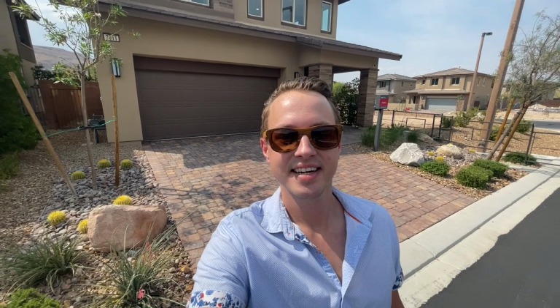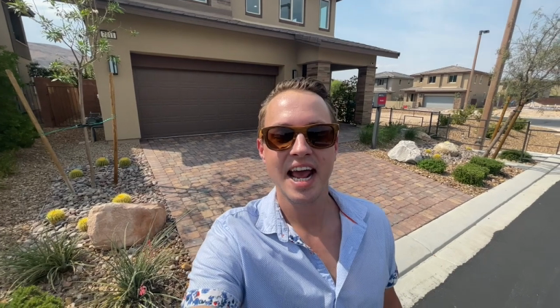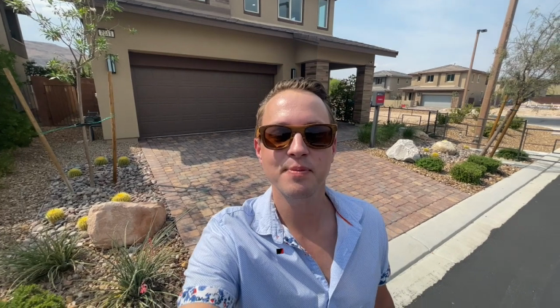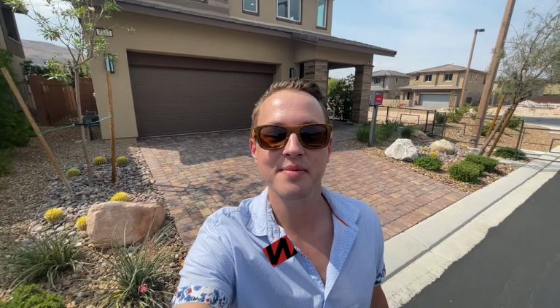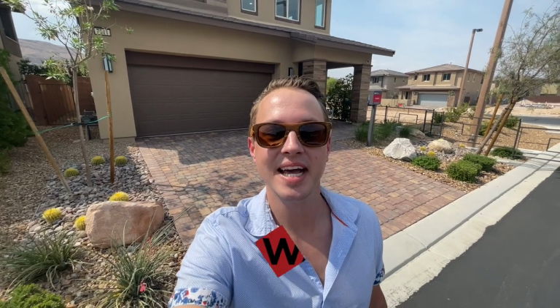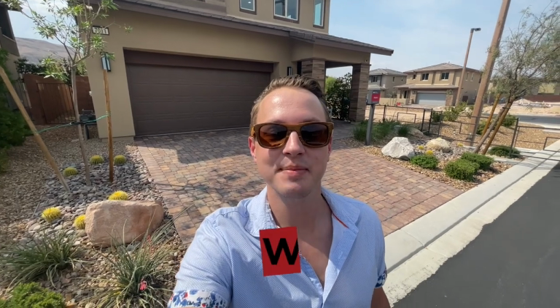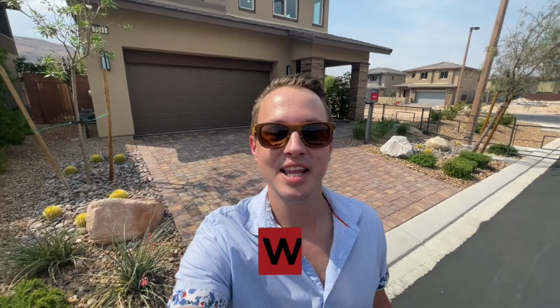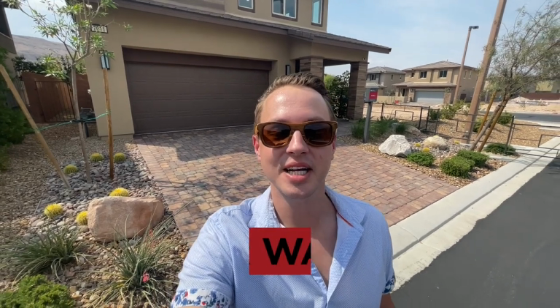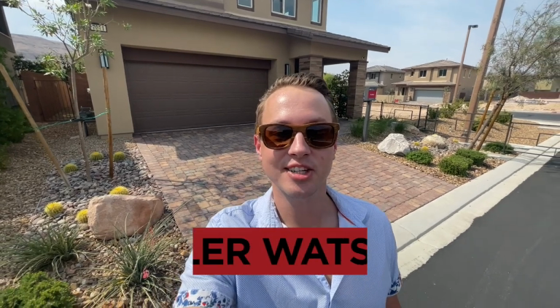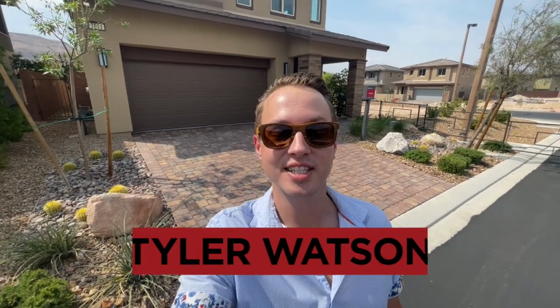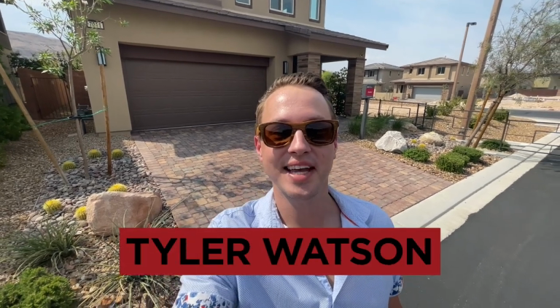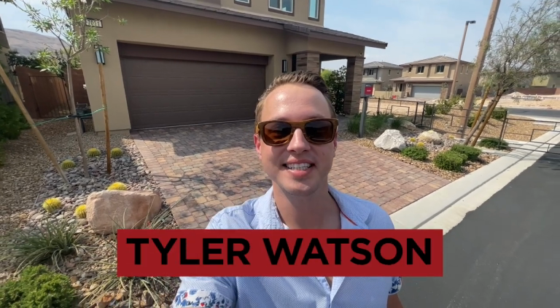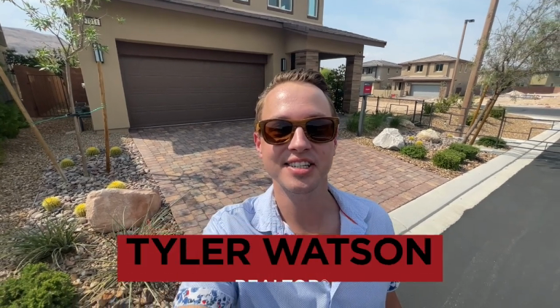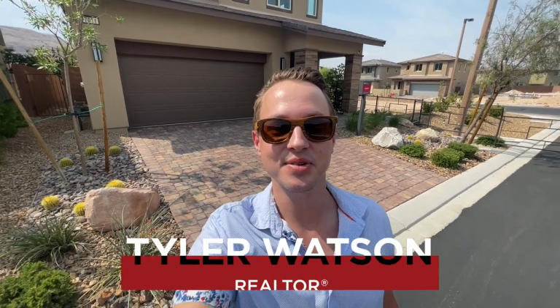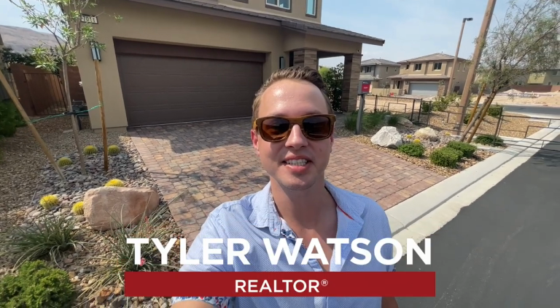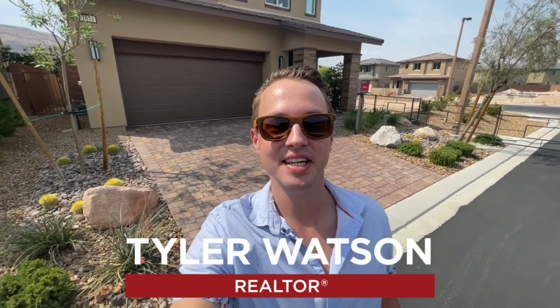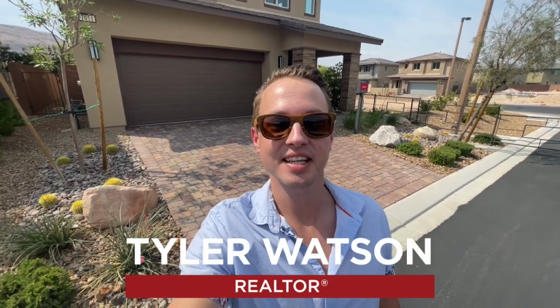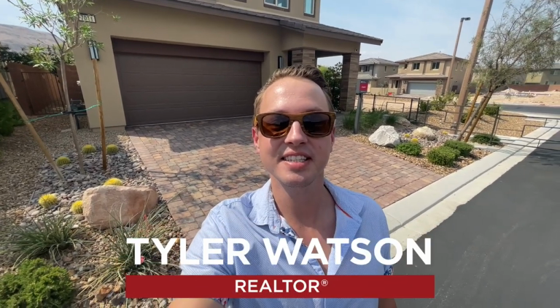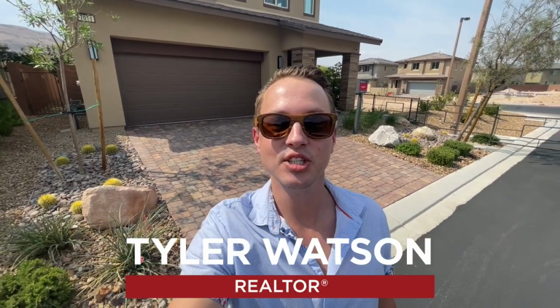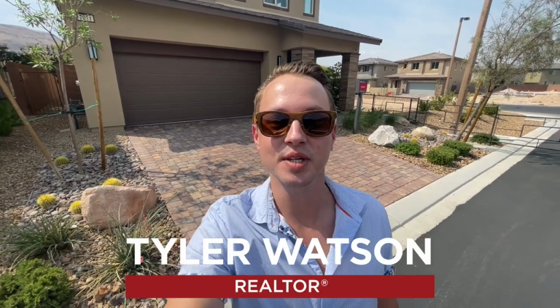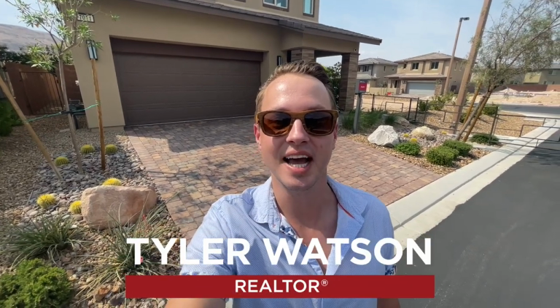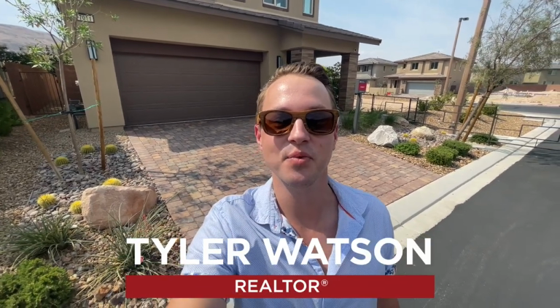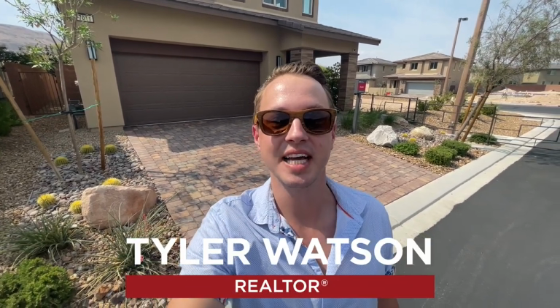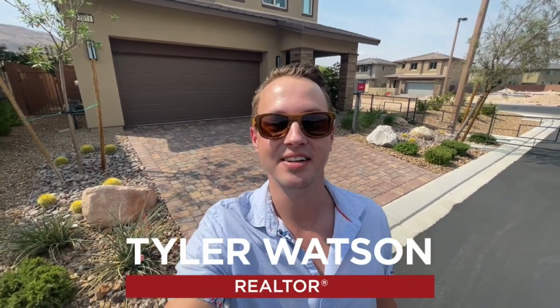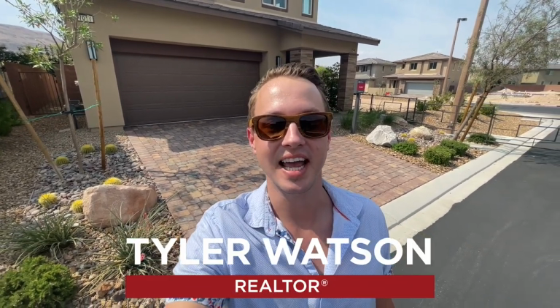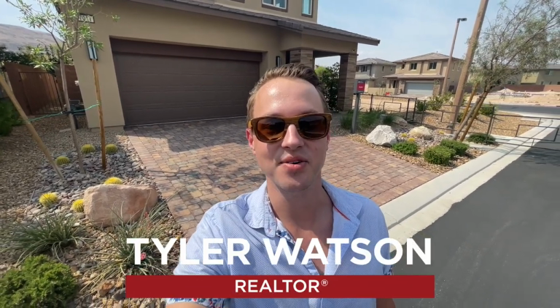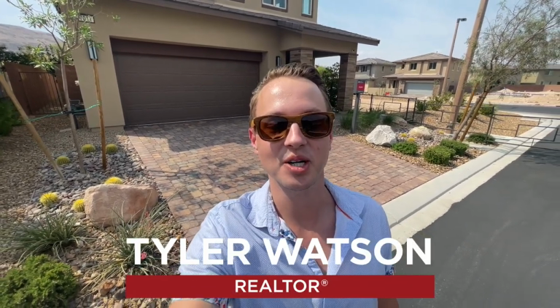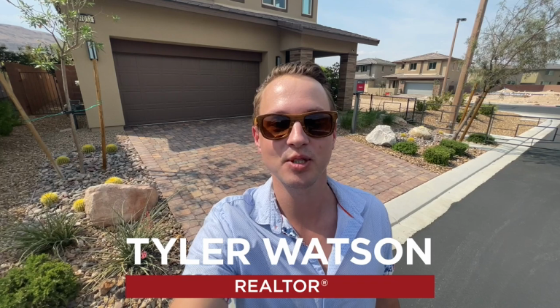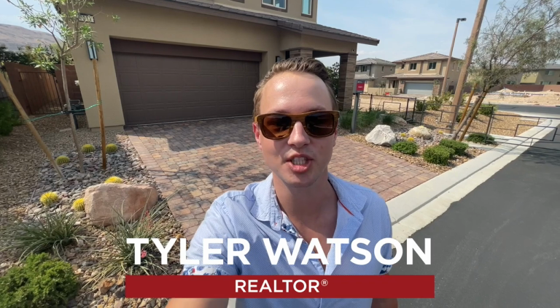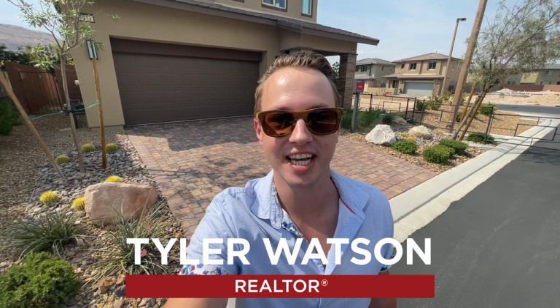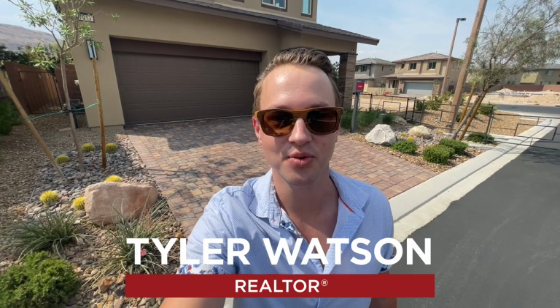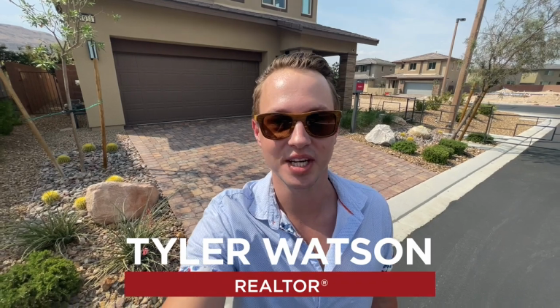Hey everybody, my name is Tyler Watson, your Las Vegas and Henderson Realtor. This is Tour Time with Tyler and welcome to Jade Ridge.